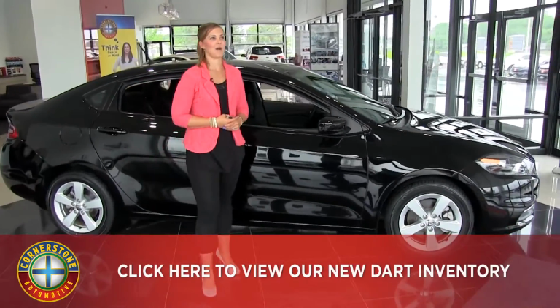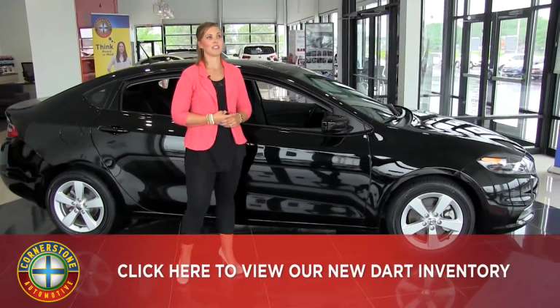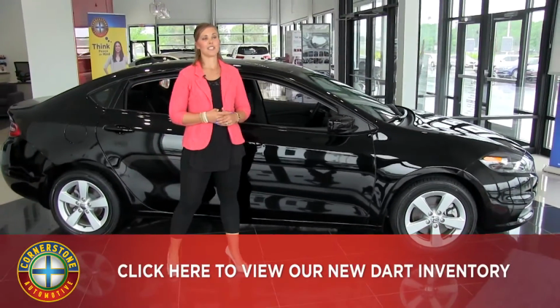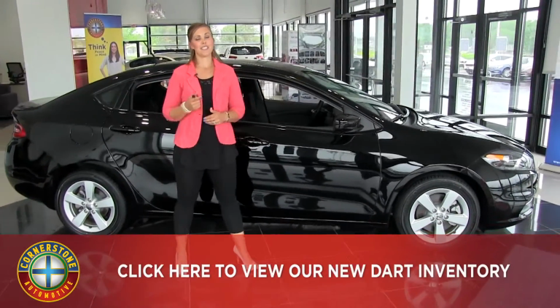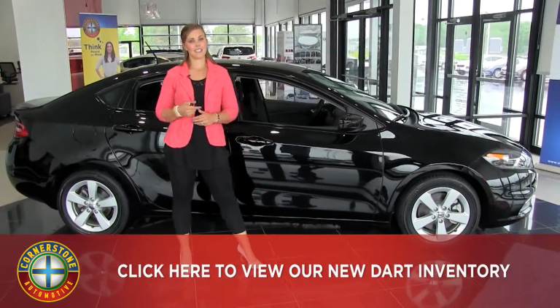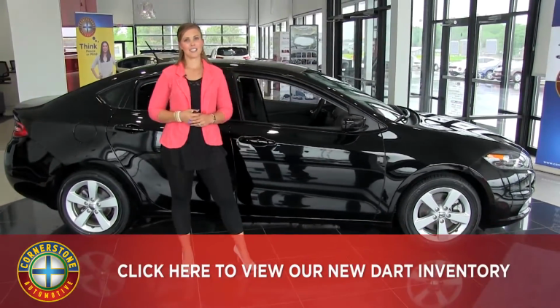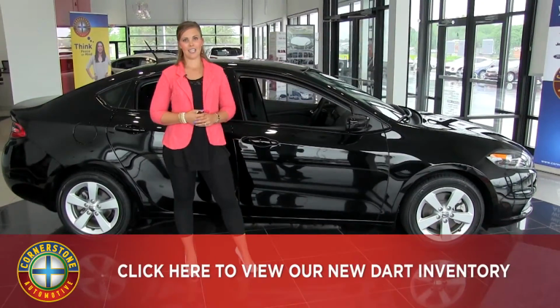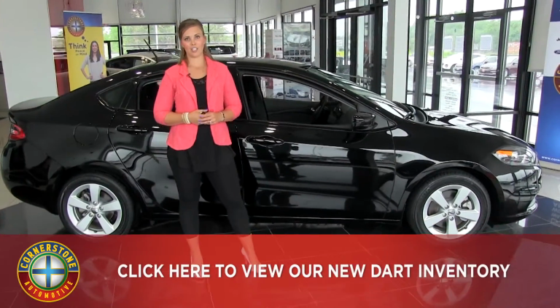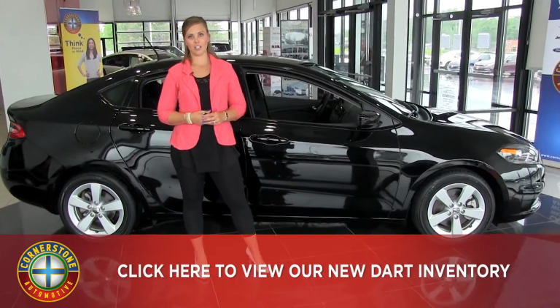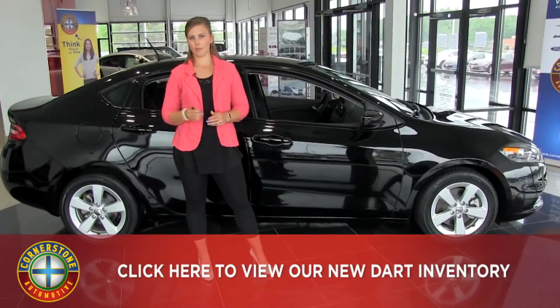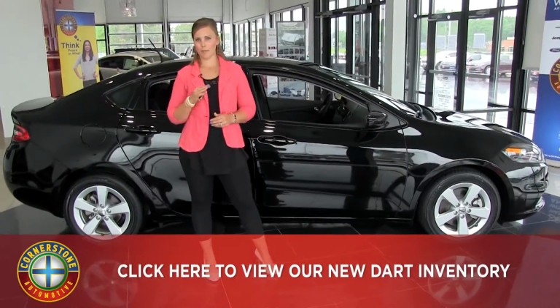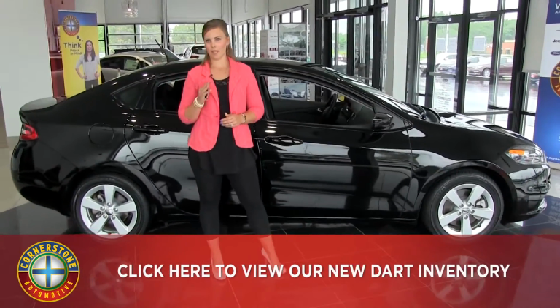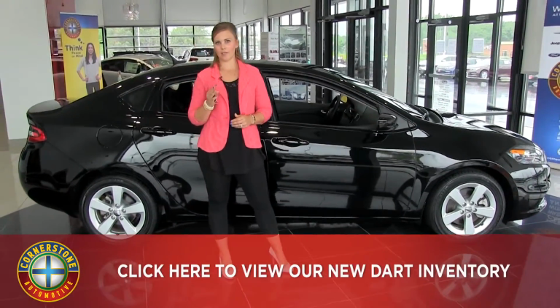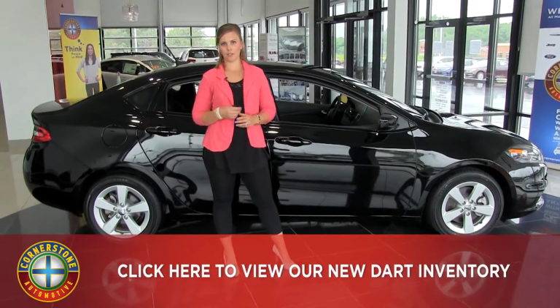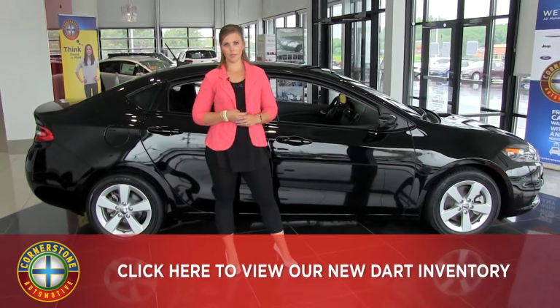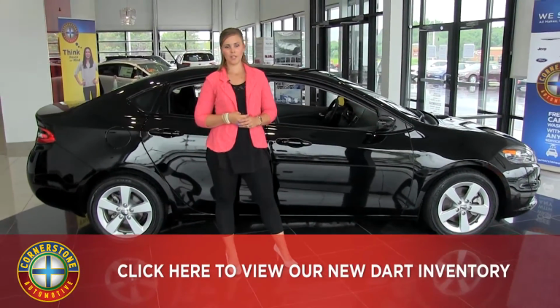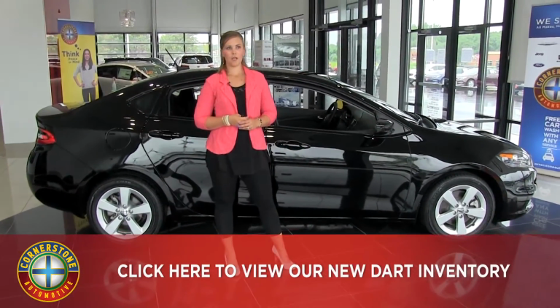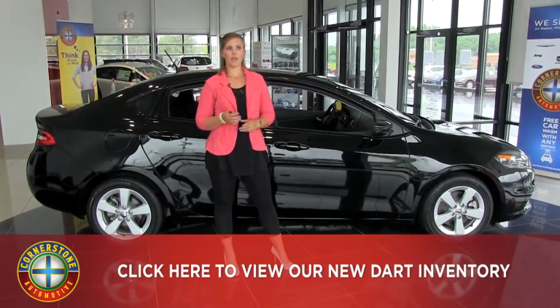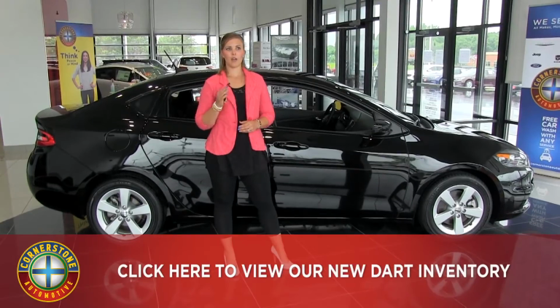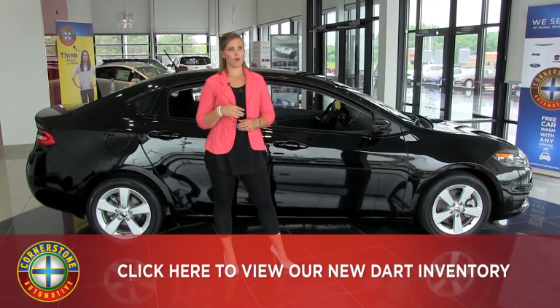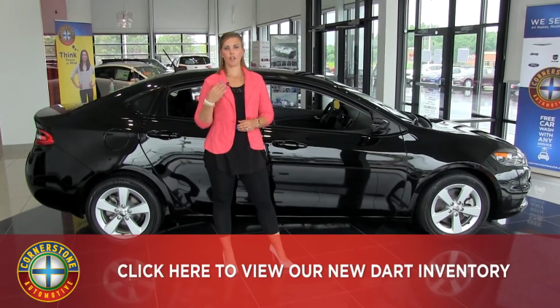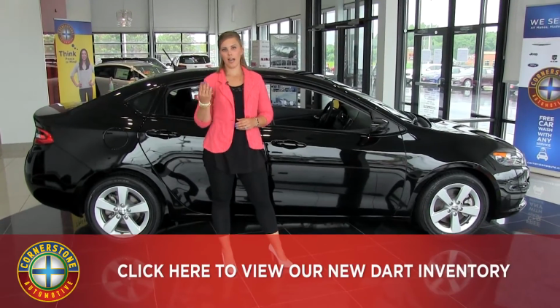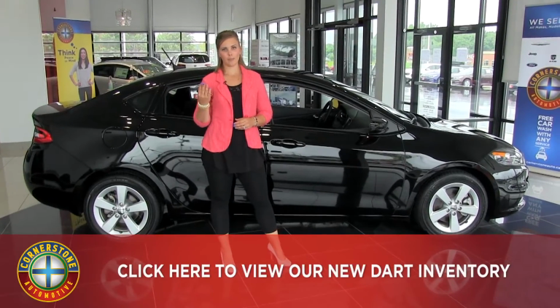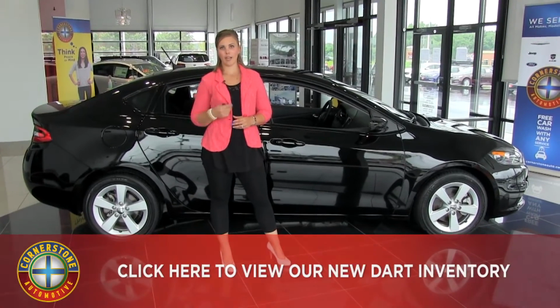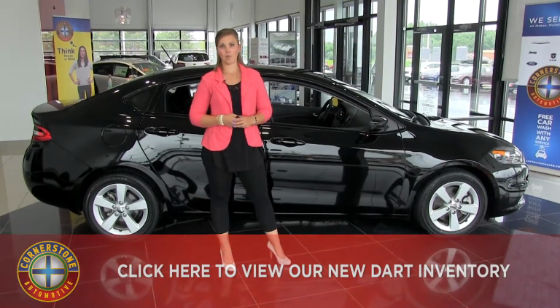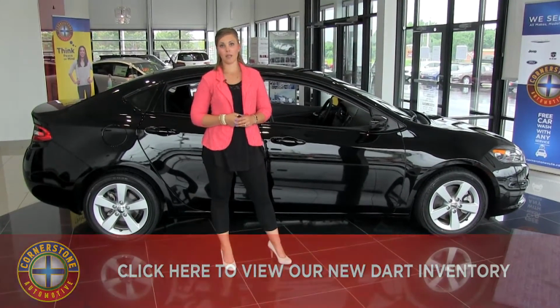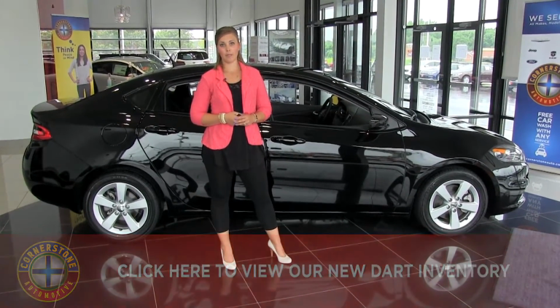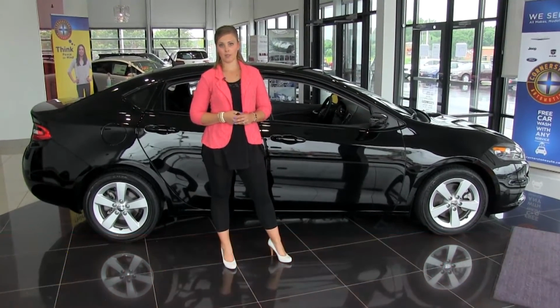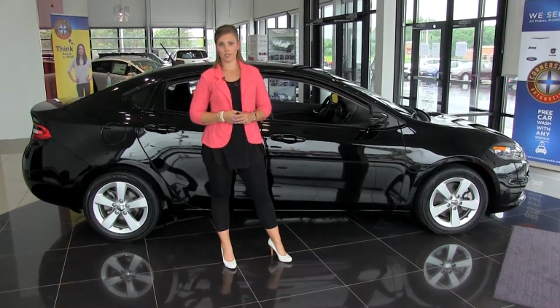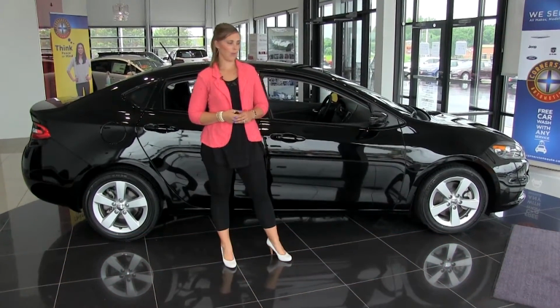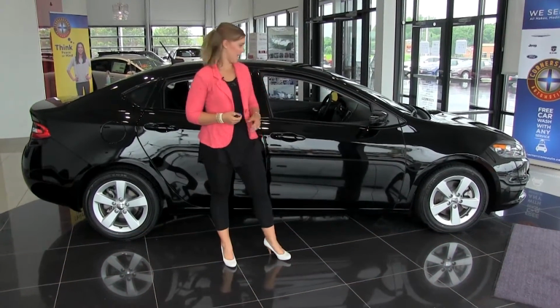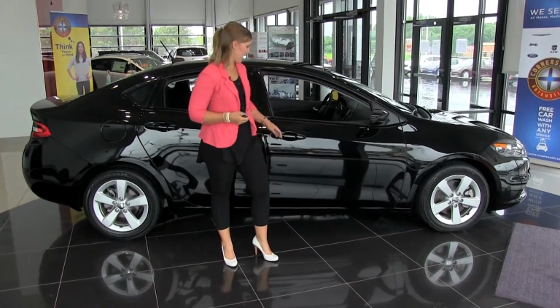This is the SXT Dodge Dart, so it's about a mid-level trim. We can go lower or higher depending on what types of bells and whistles you want to add on.